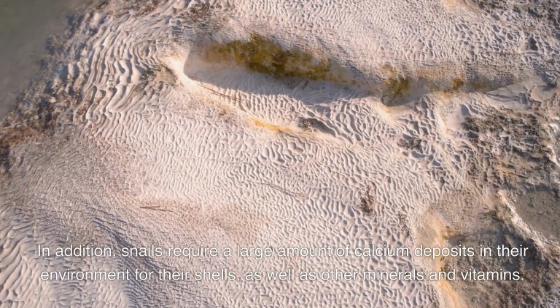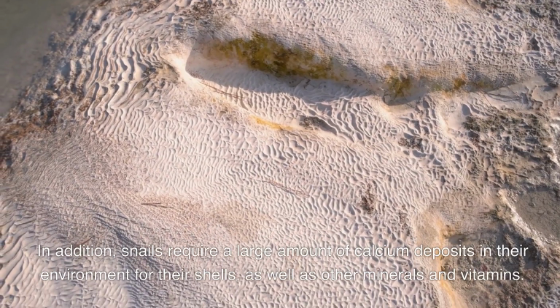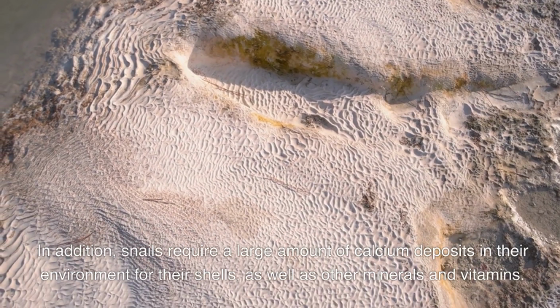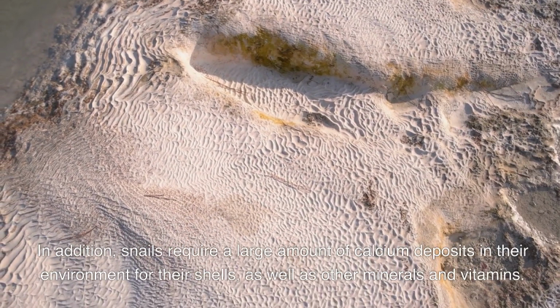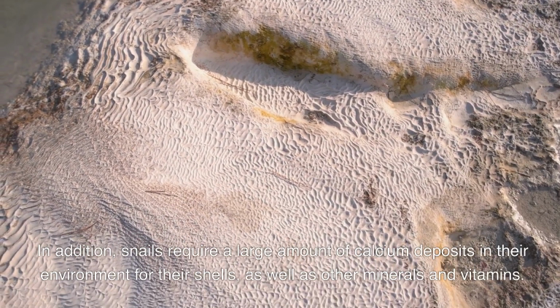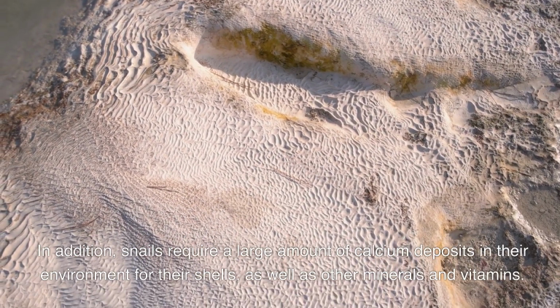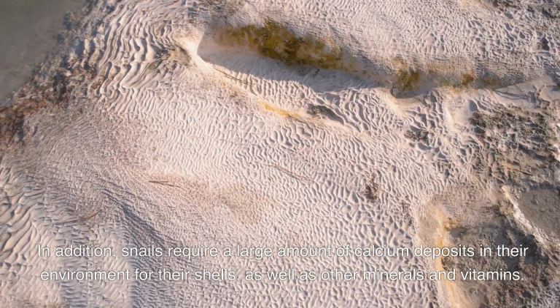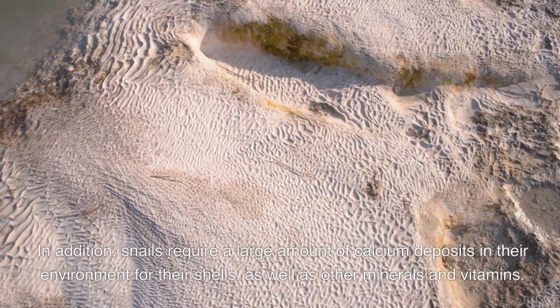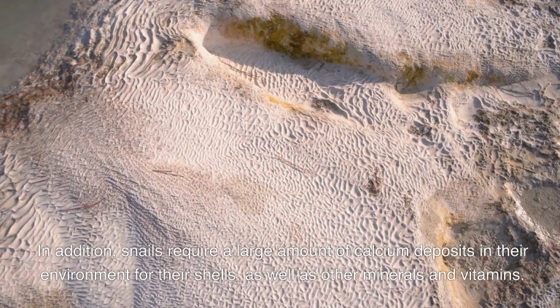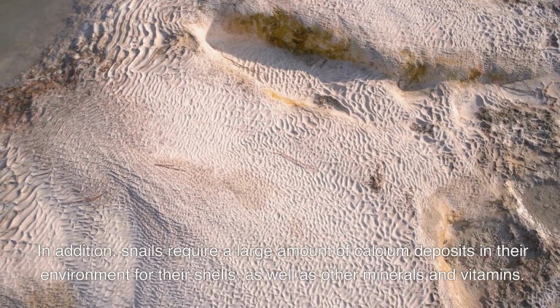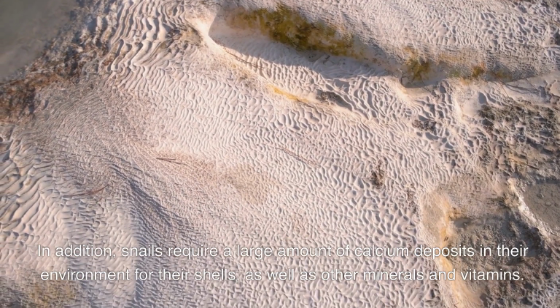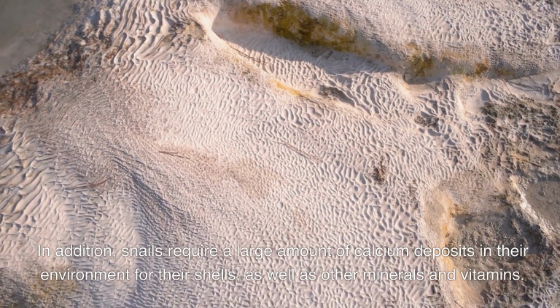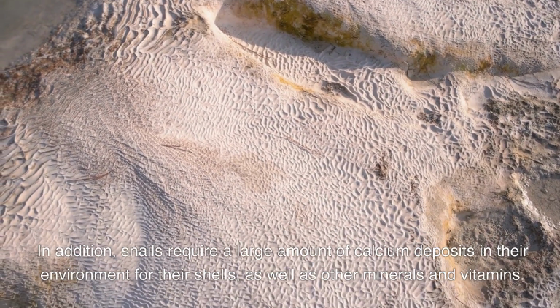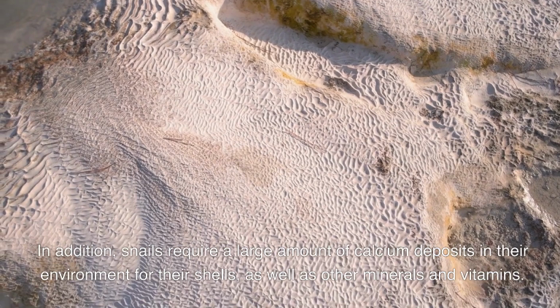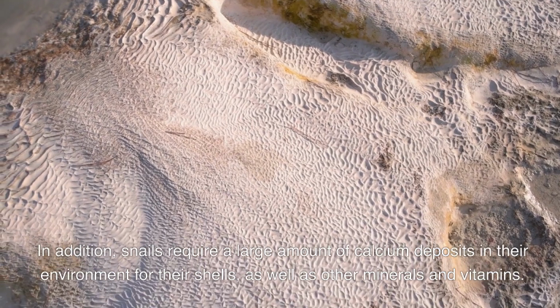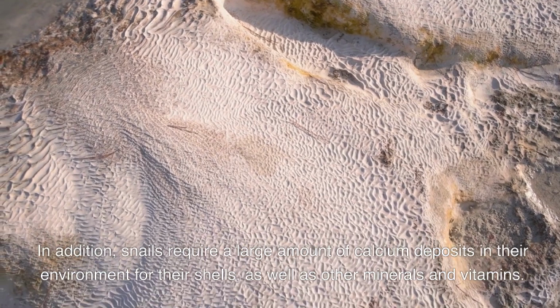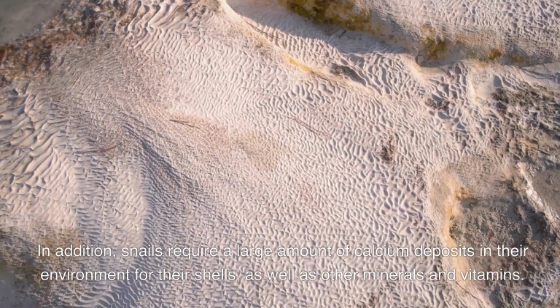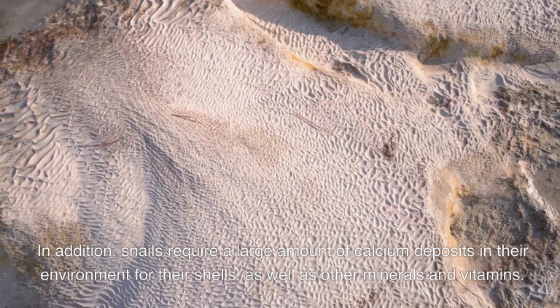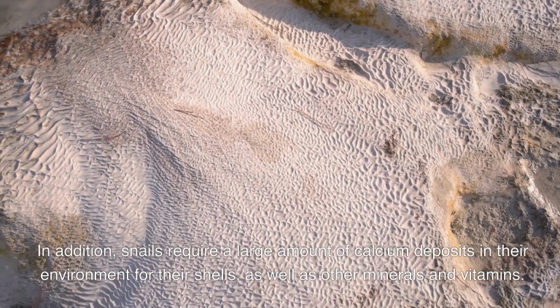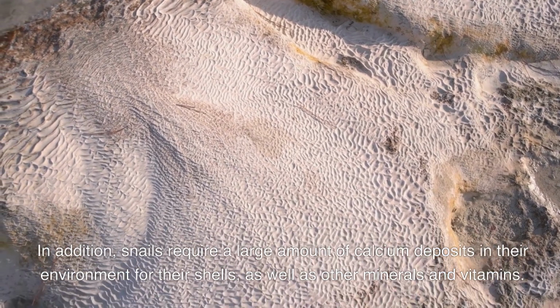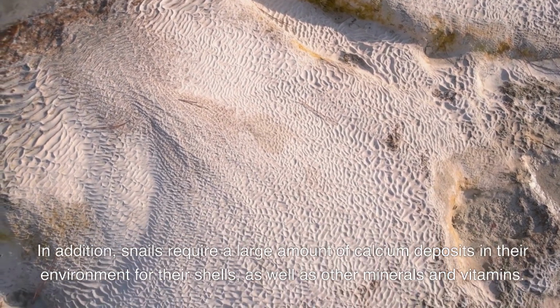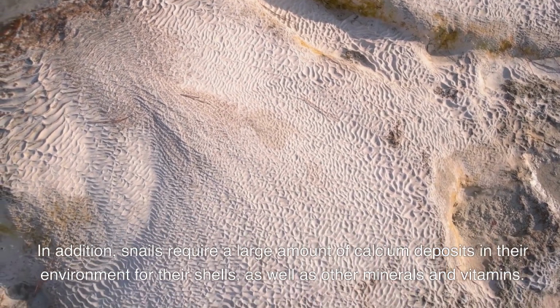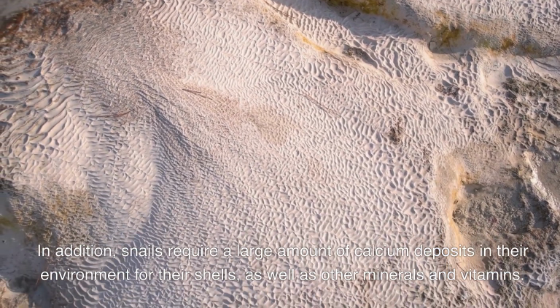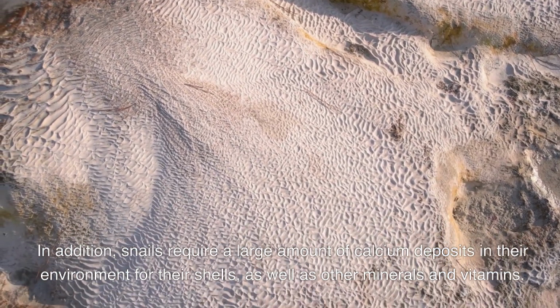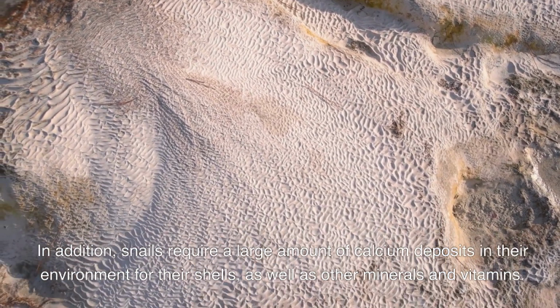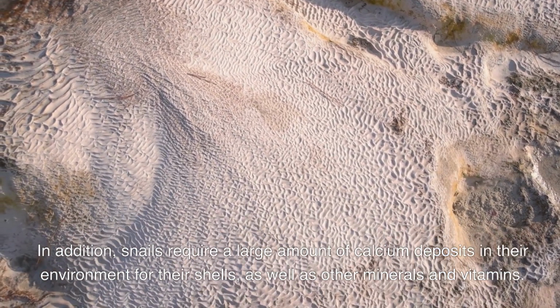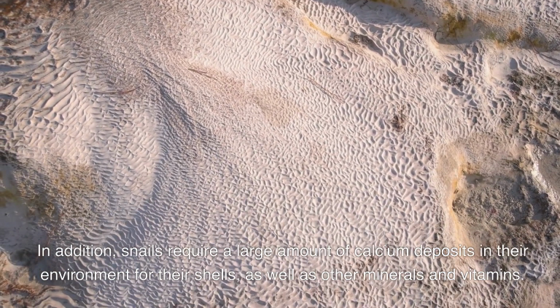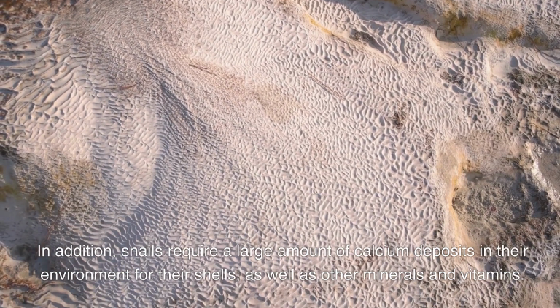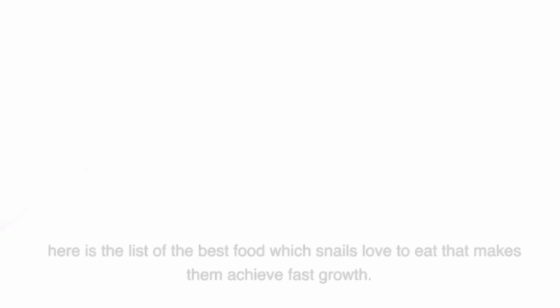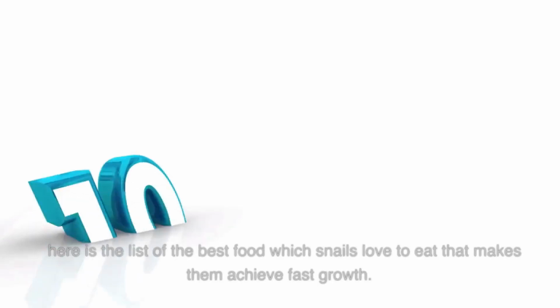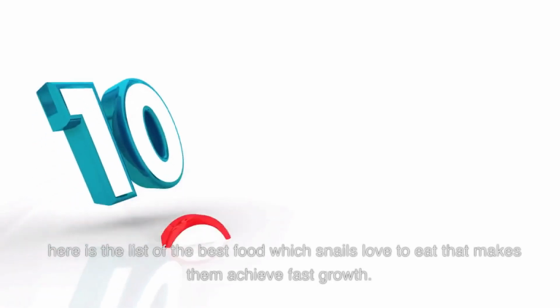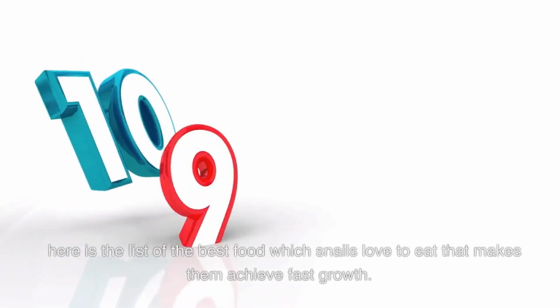Generally, snails need carbohydrates for energy and protein for growth. In addition, snails require a large amount of calcium for their shells, as well as other minerals and vitamins. Here is the list of the best foods which snails love to eat that help them achieve fast growth.